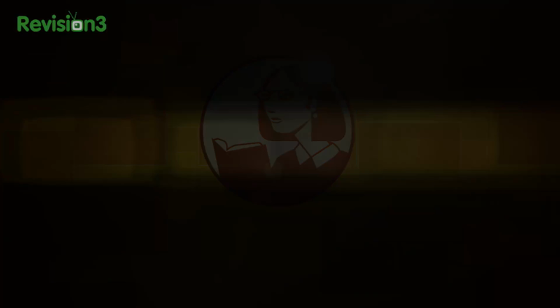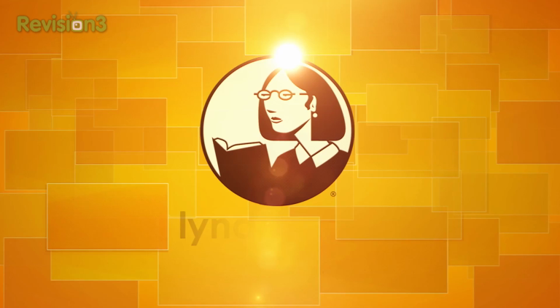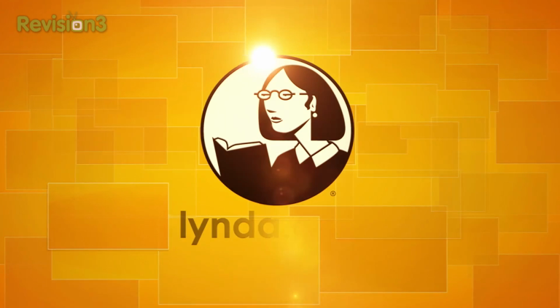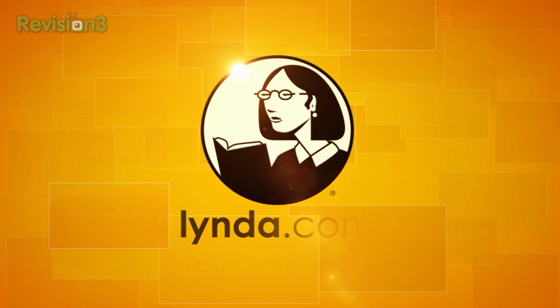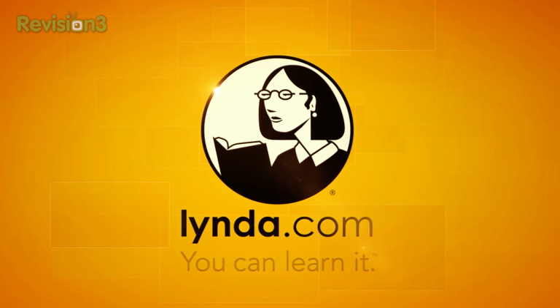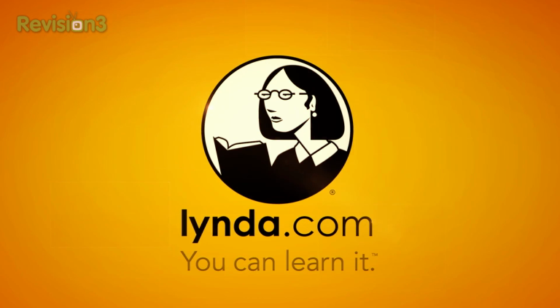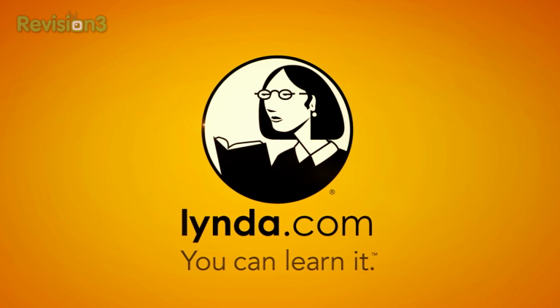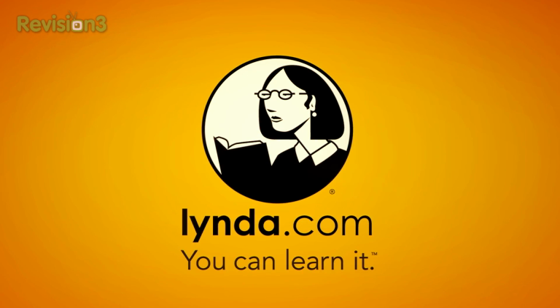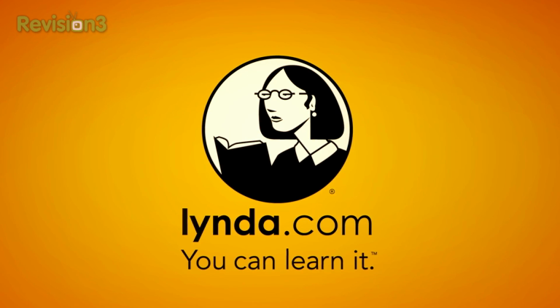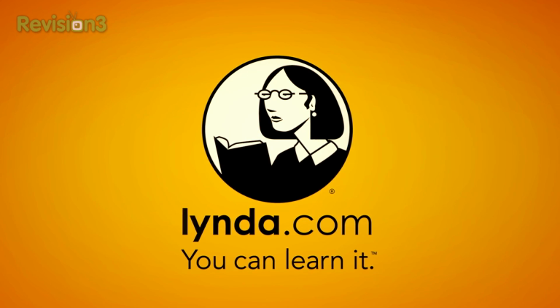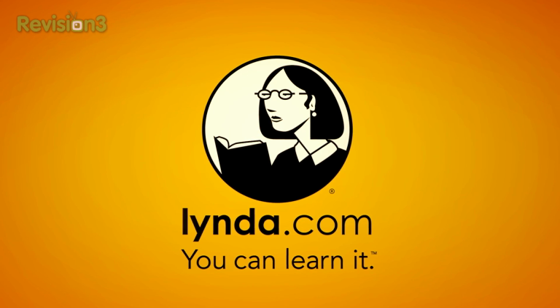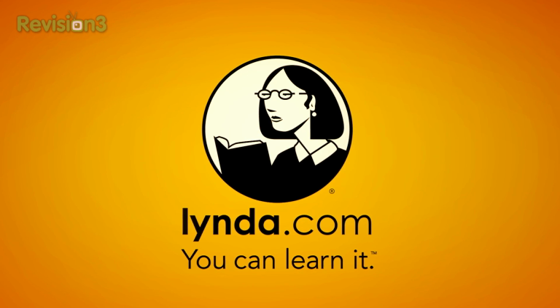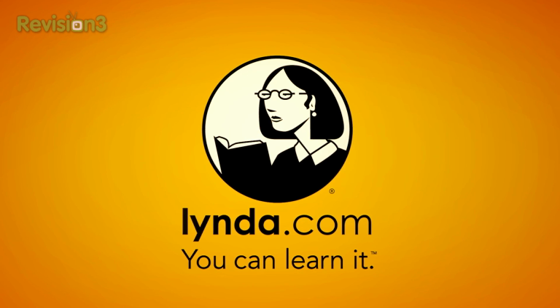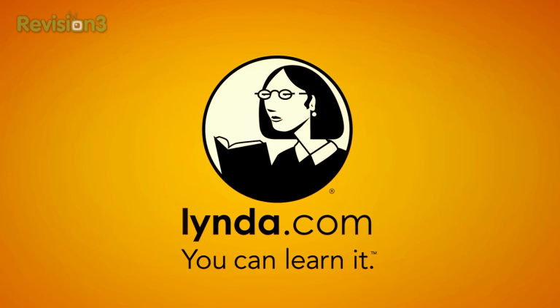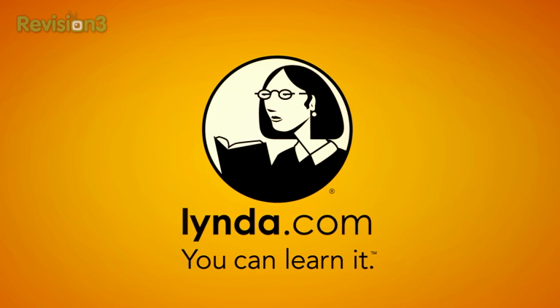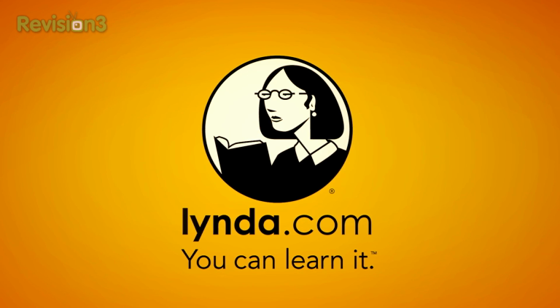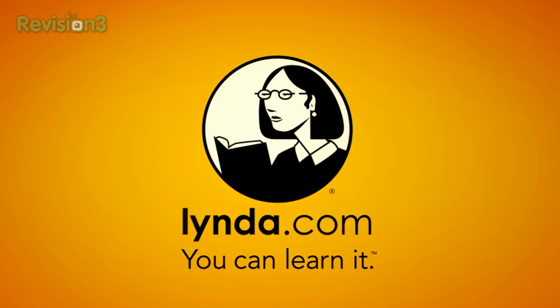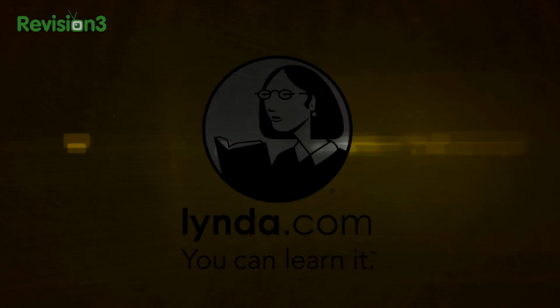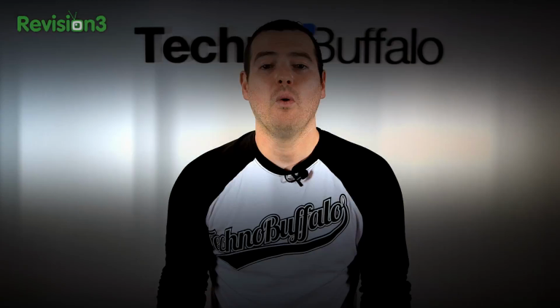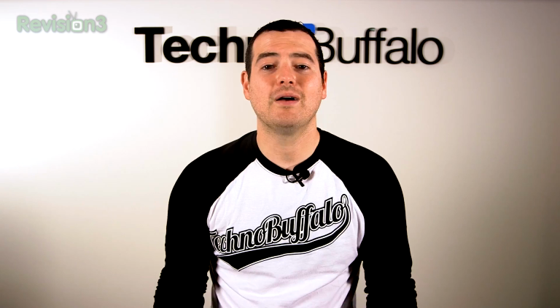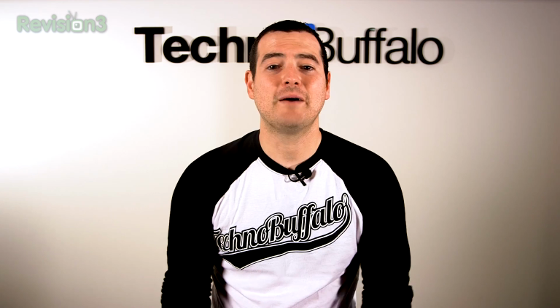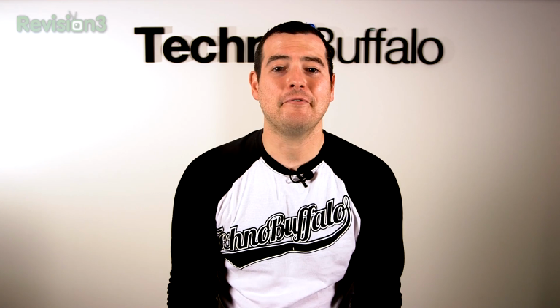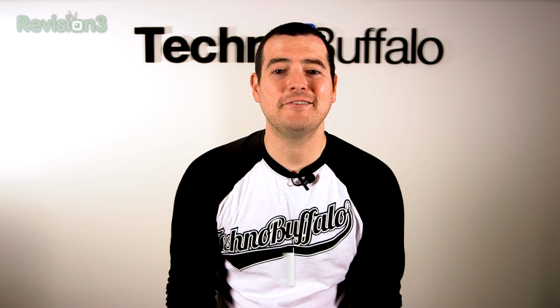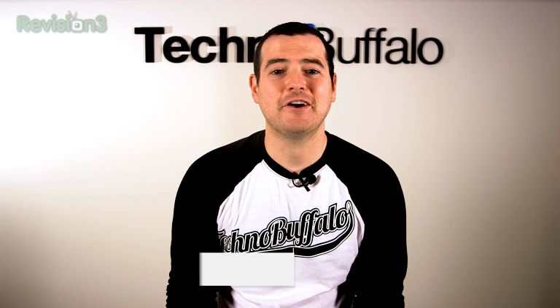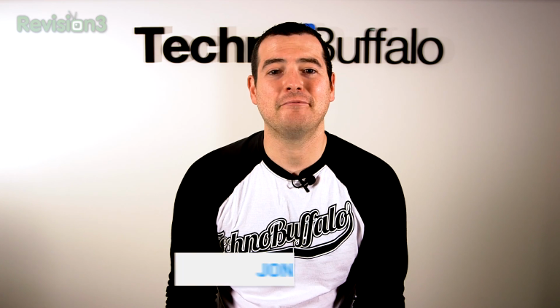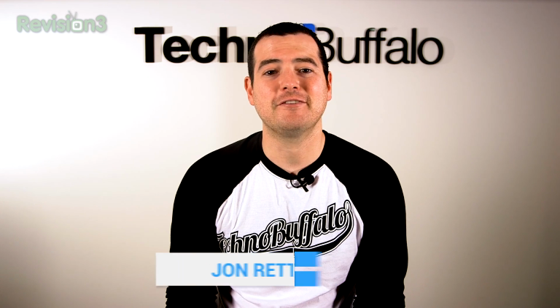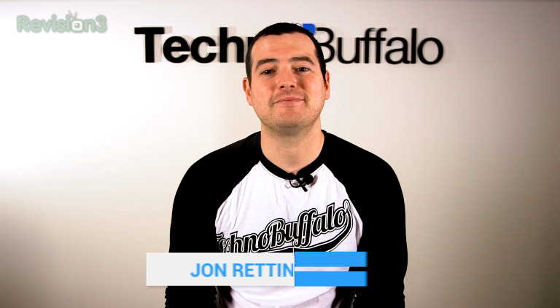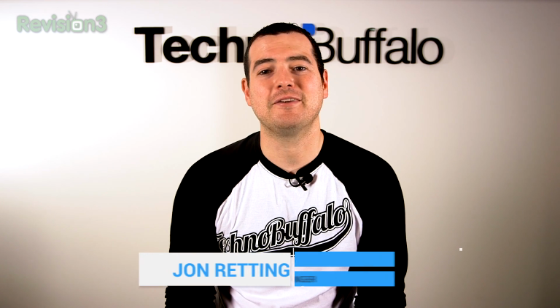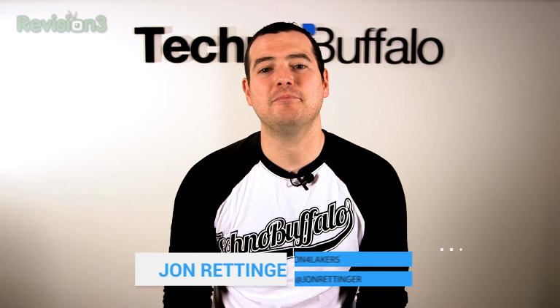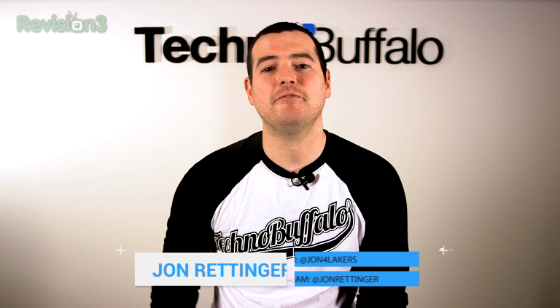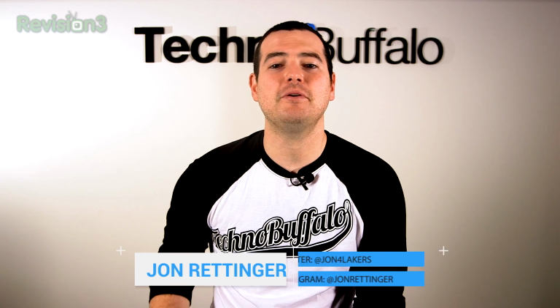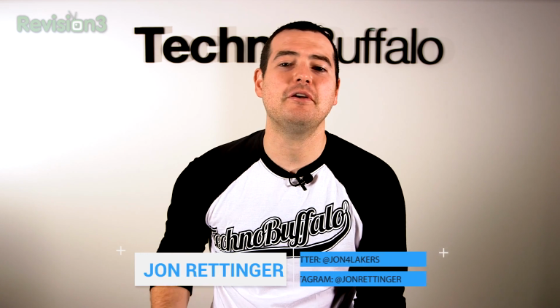This episode of Technobuffalo is brought to you by Lynda.com. What's up, everyone? John Rettinger from Technobuffalo here.